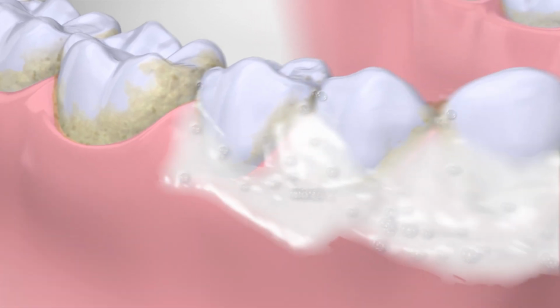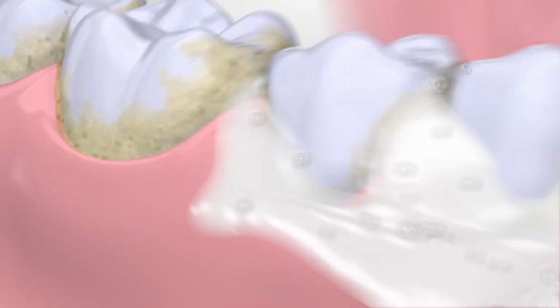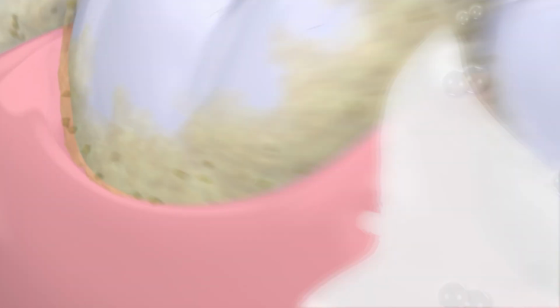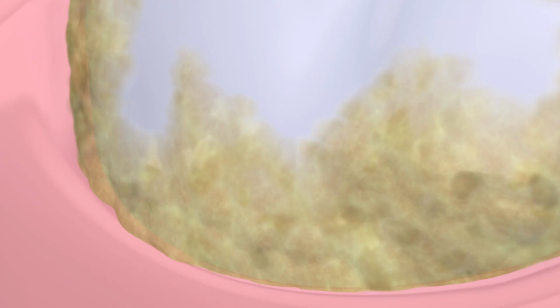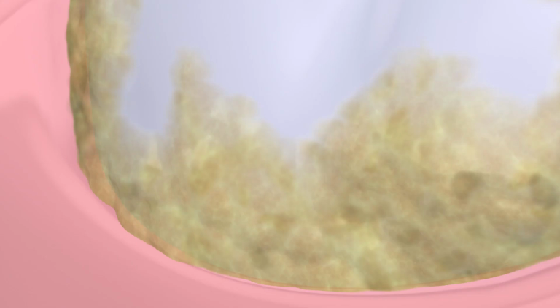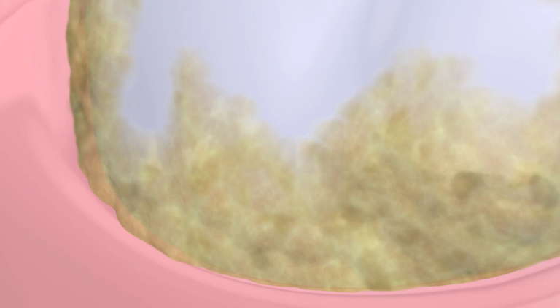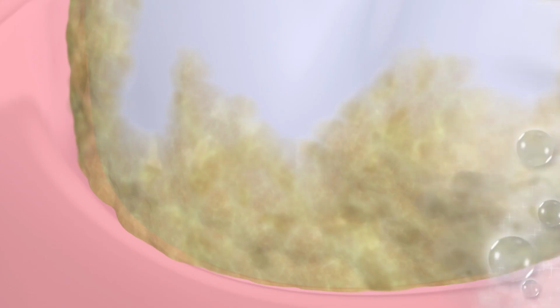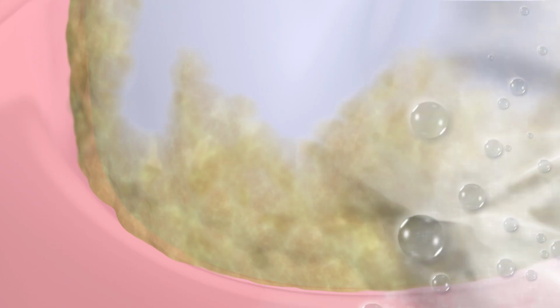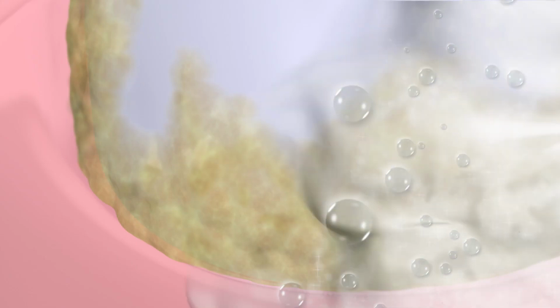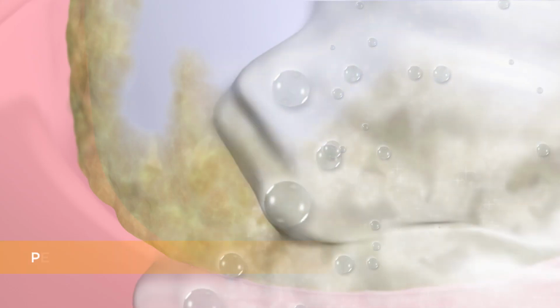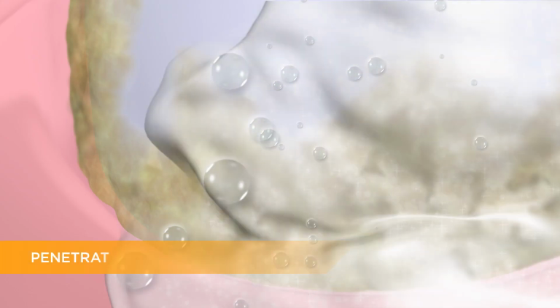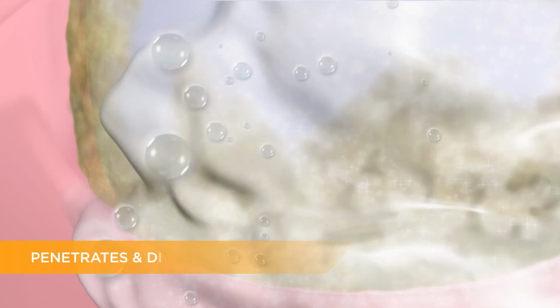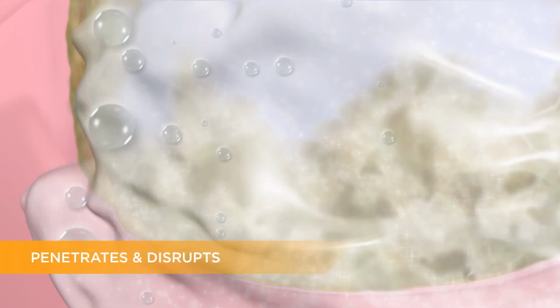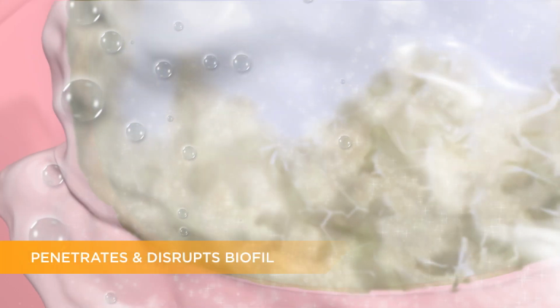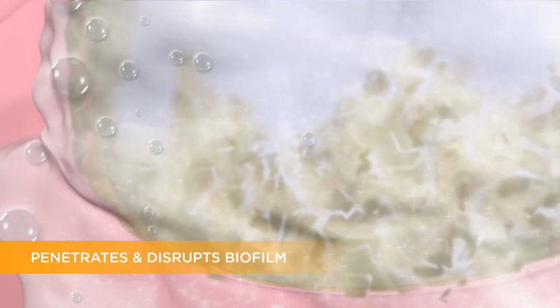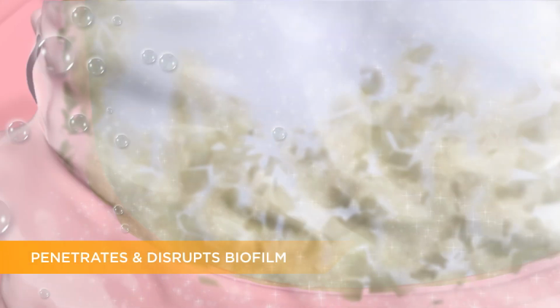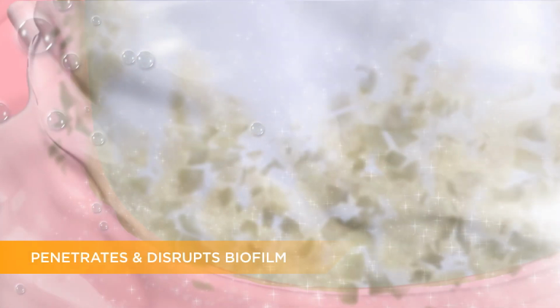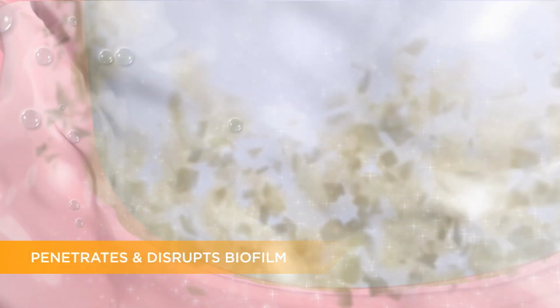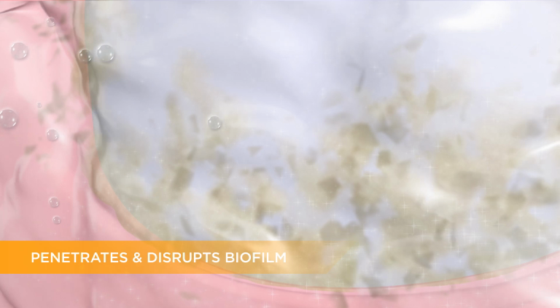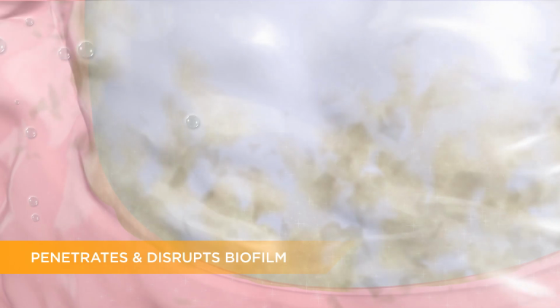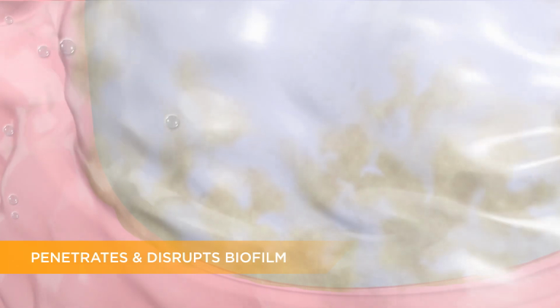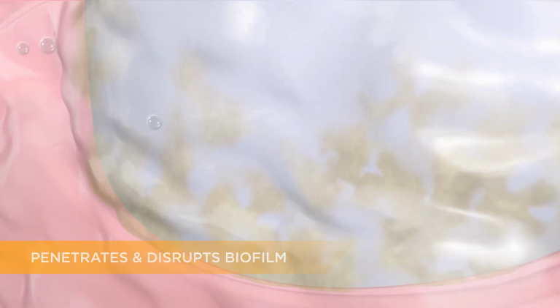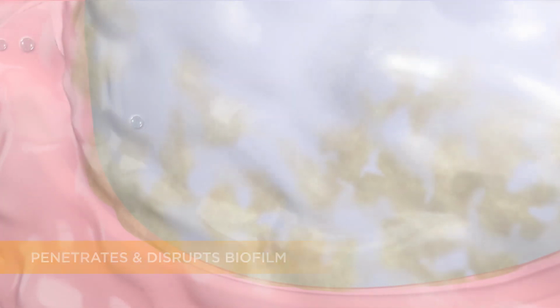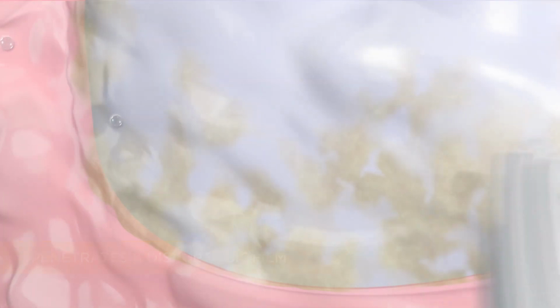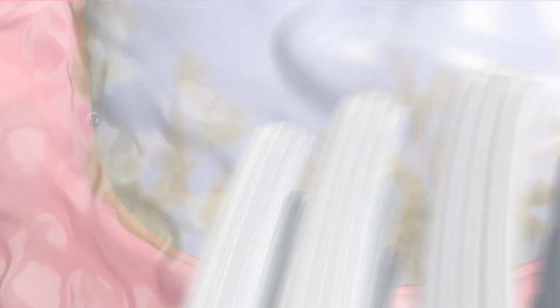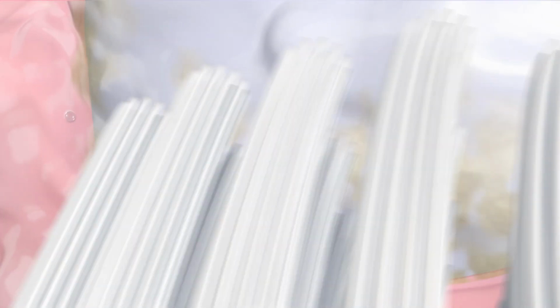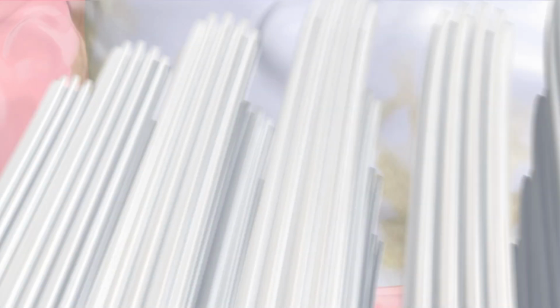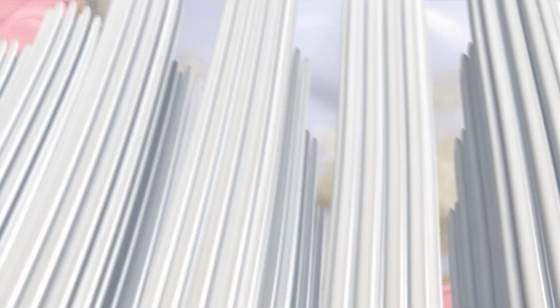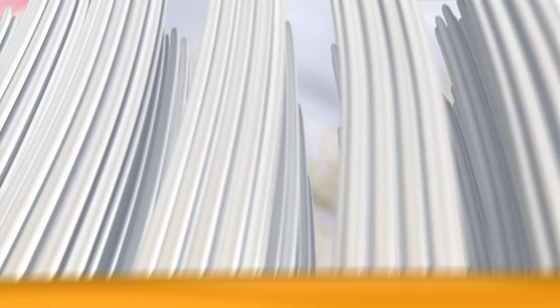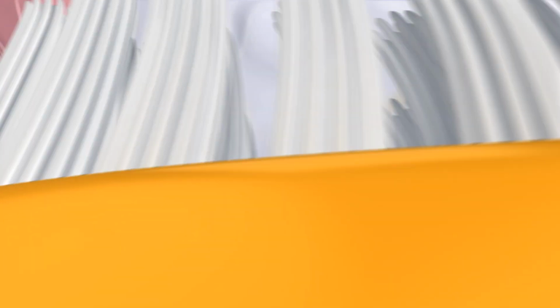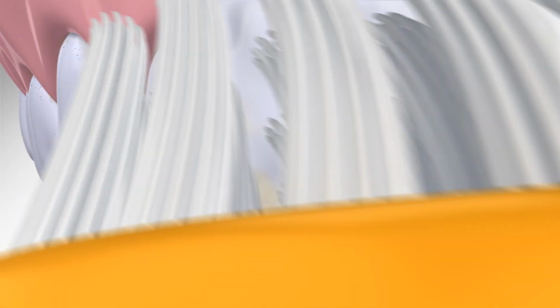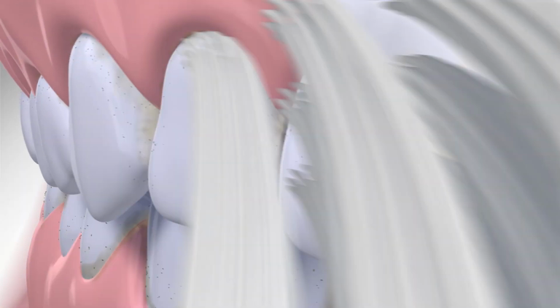Baking soda dissolves quickly, dispersing through the whole mouth where it penetrates and disrupts plaque biofilm, making it easier to remove.